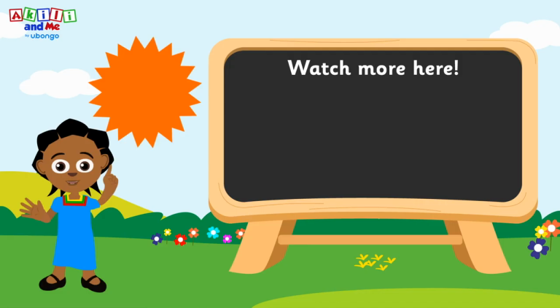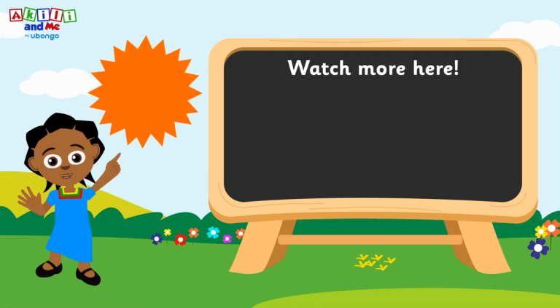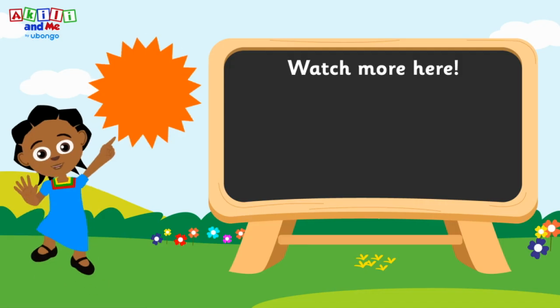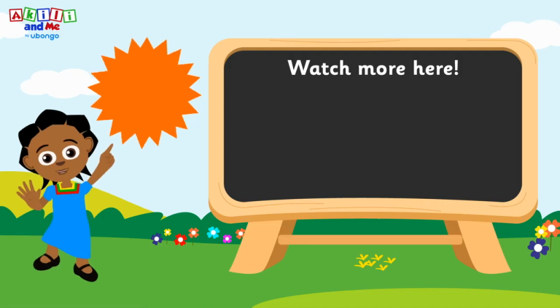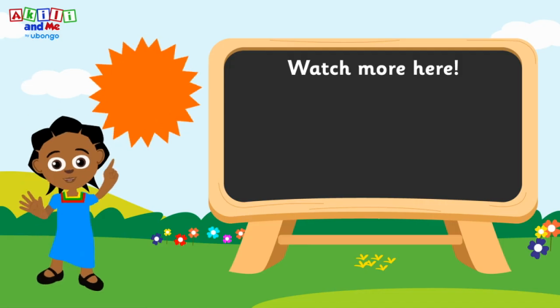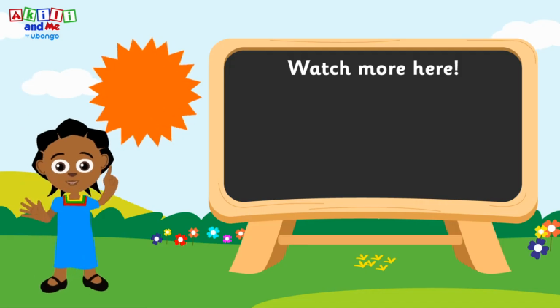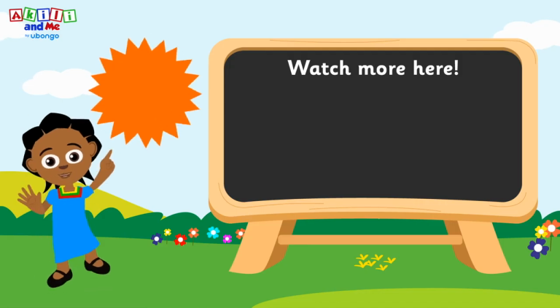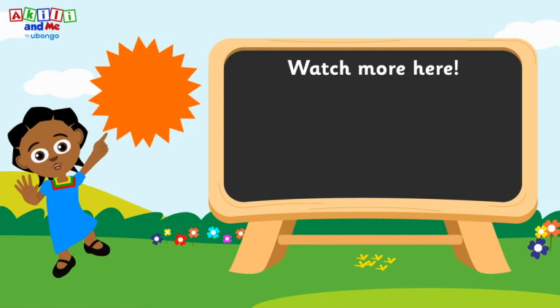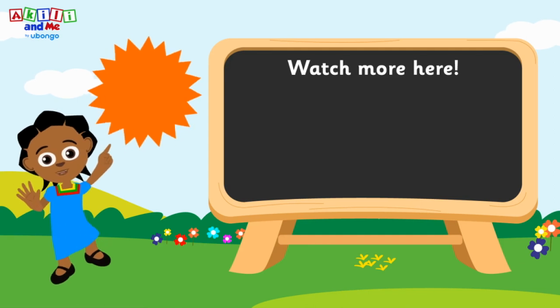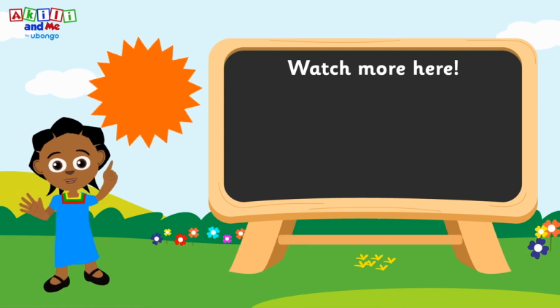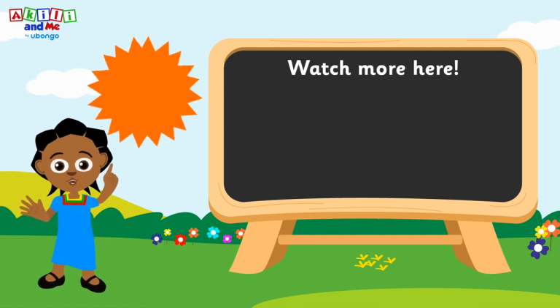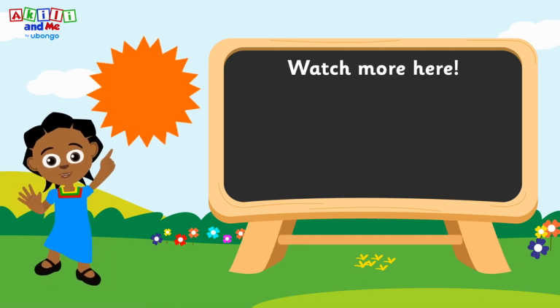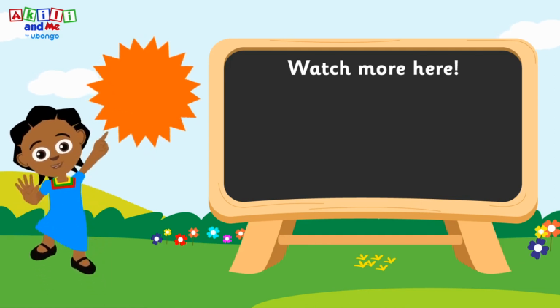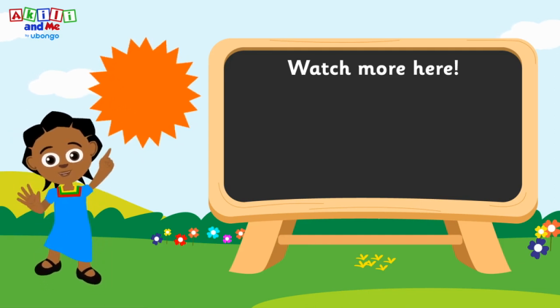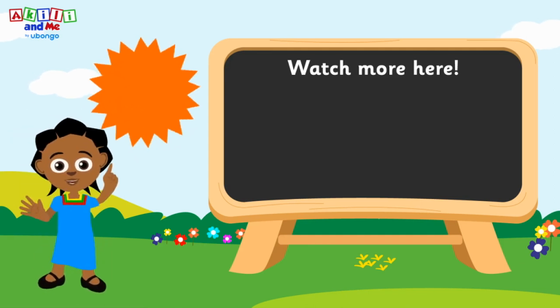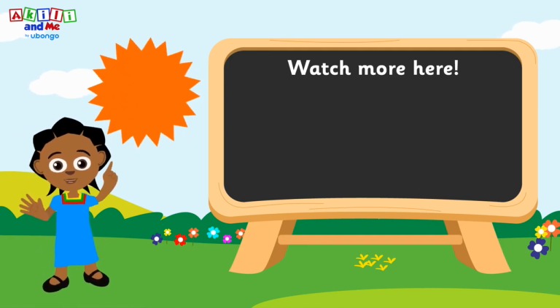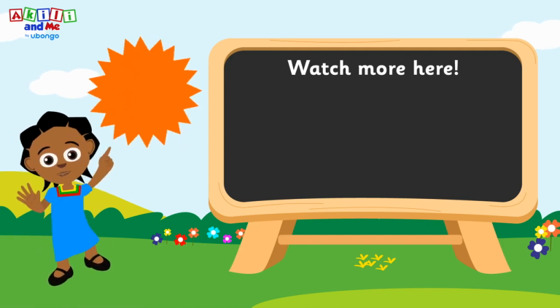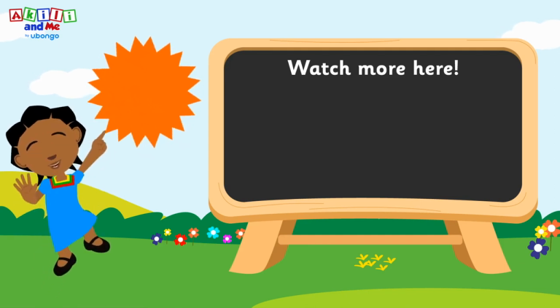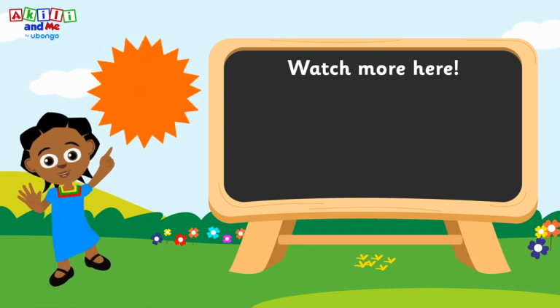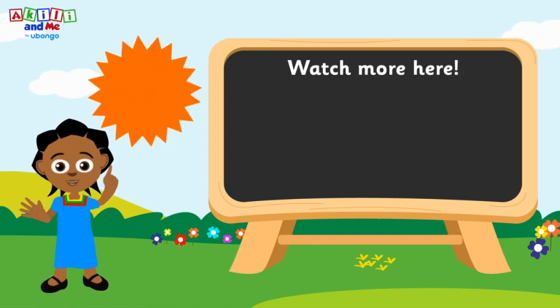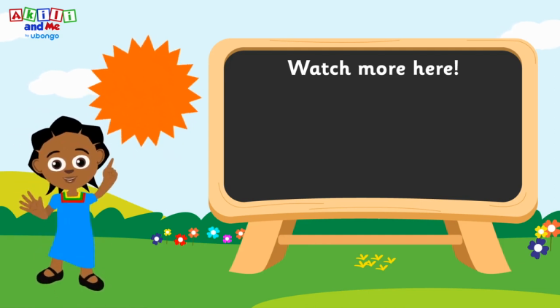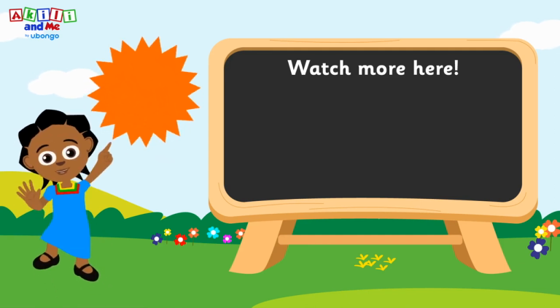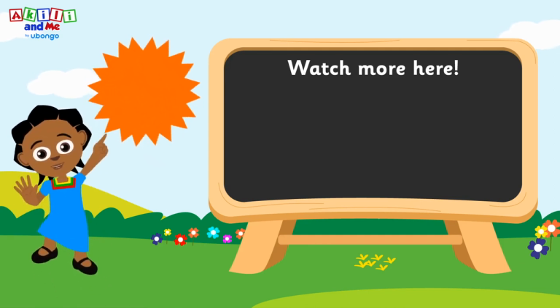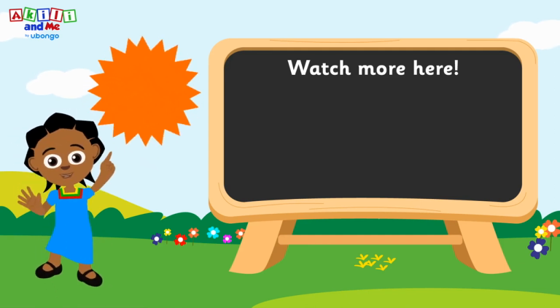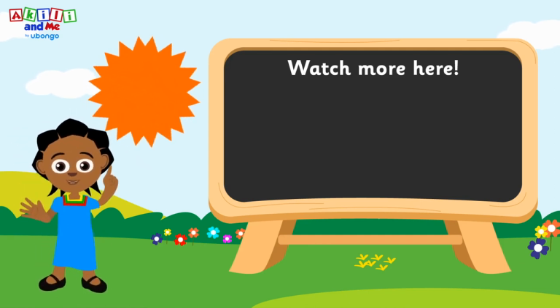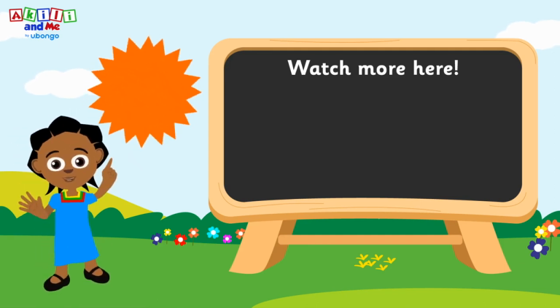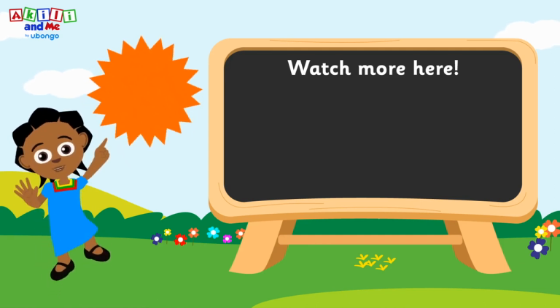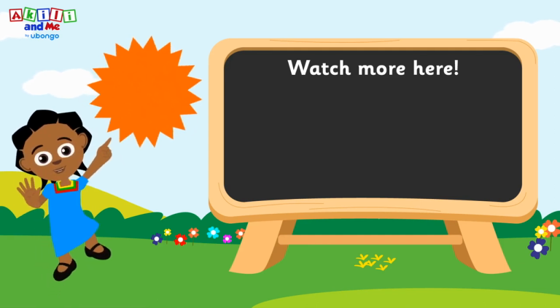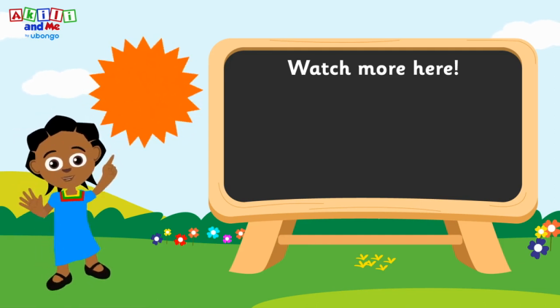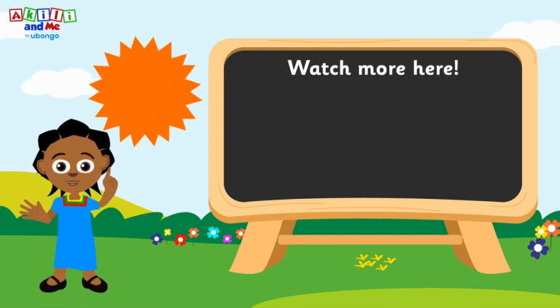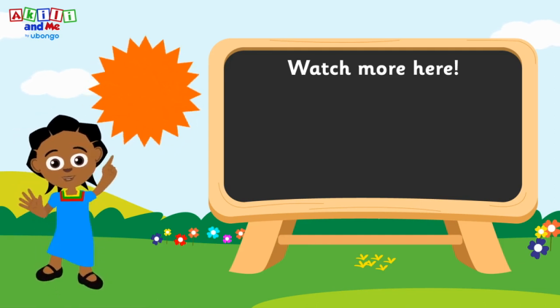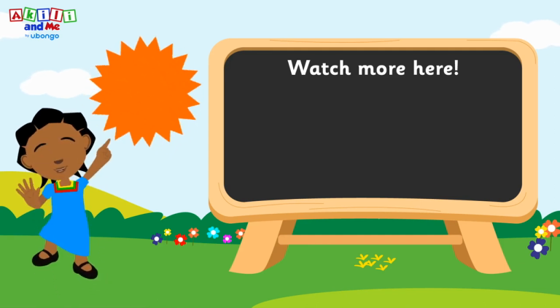Hello, friends! Subscribe to learn letters, numbers, colors, songs, and more with Achilles!